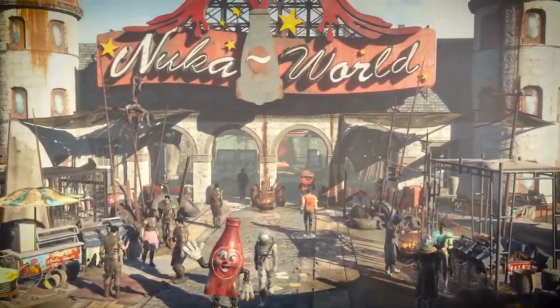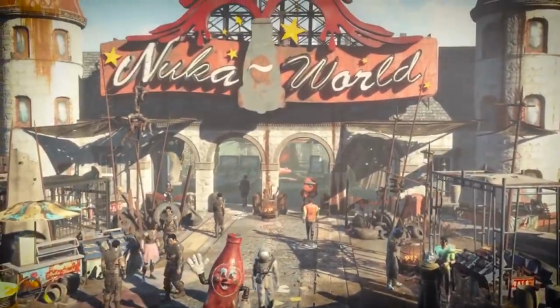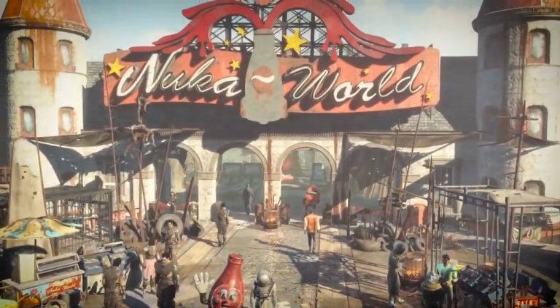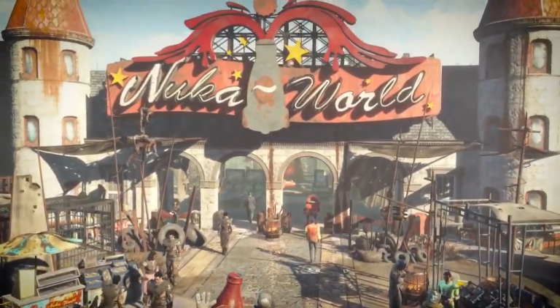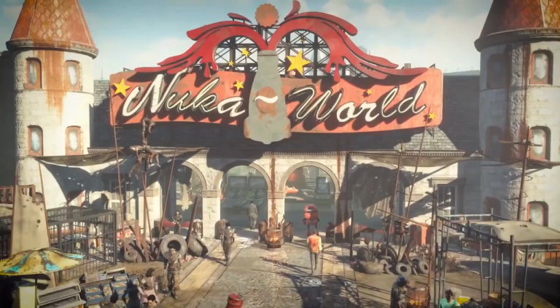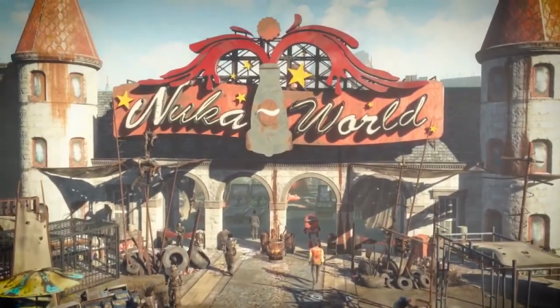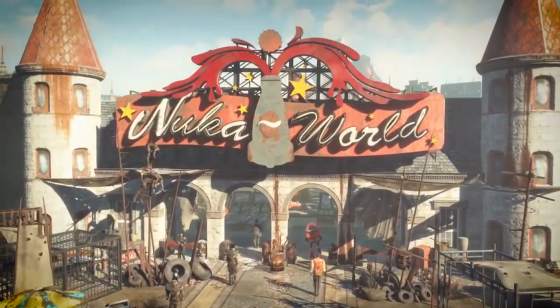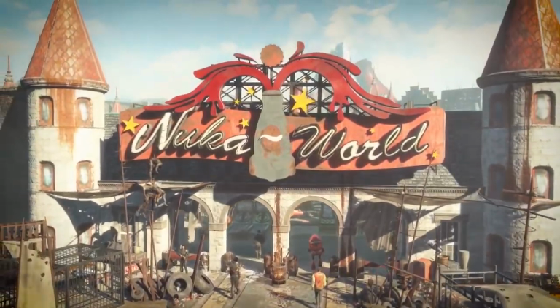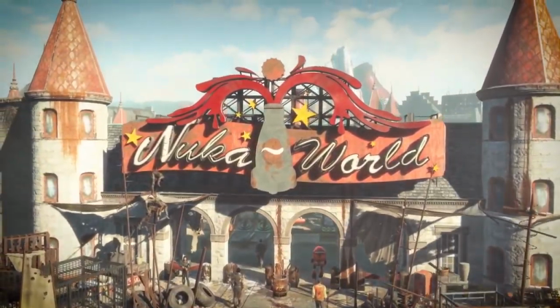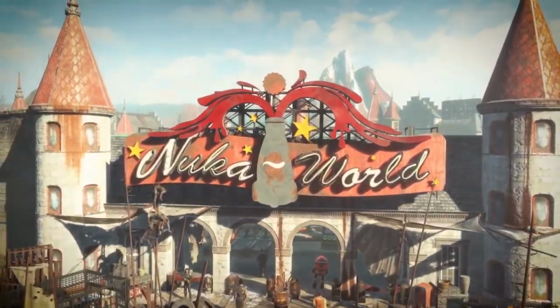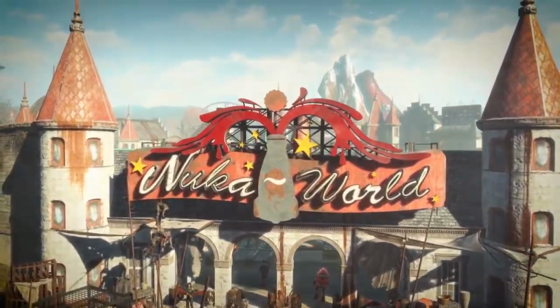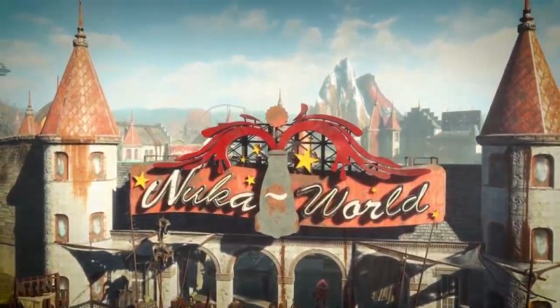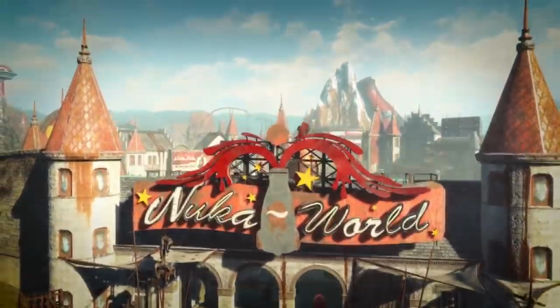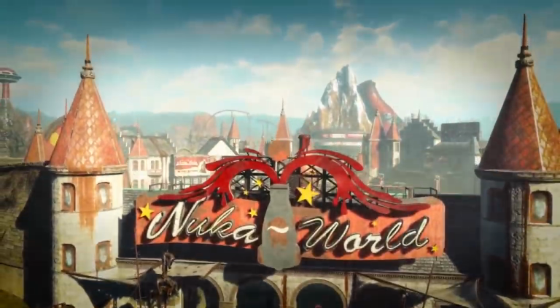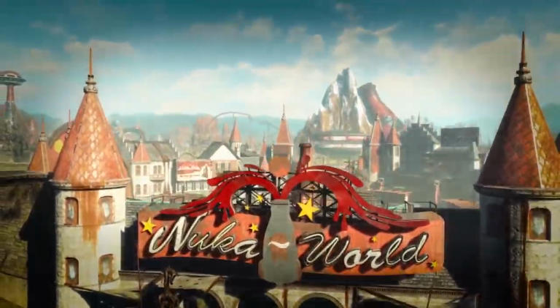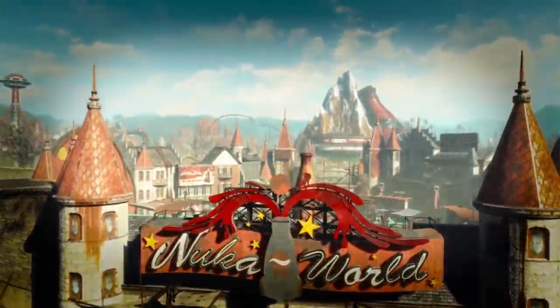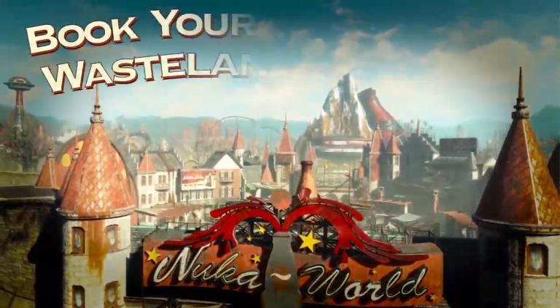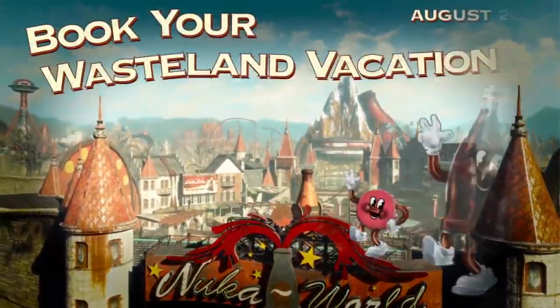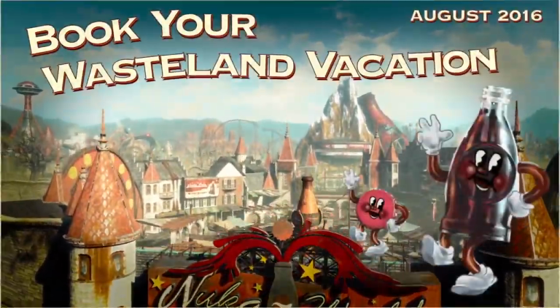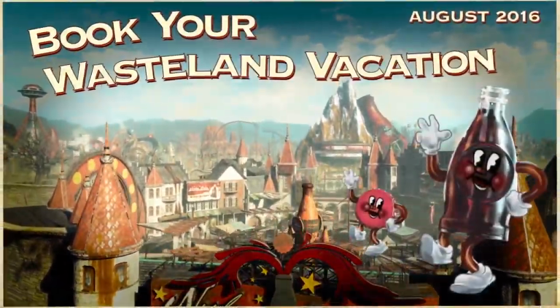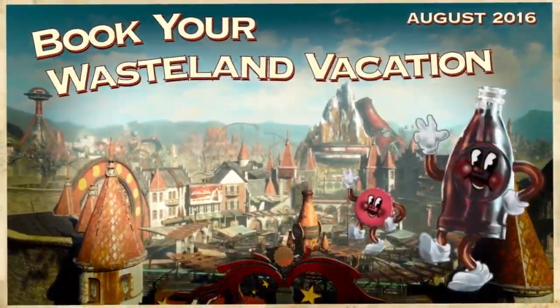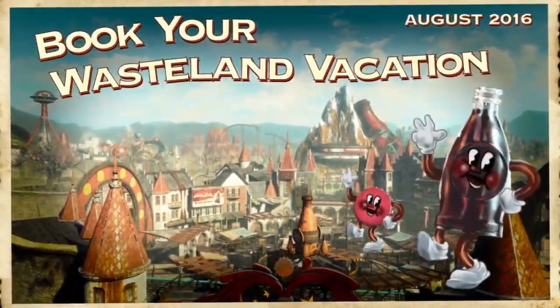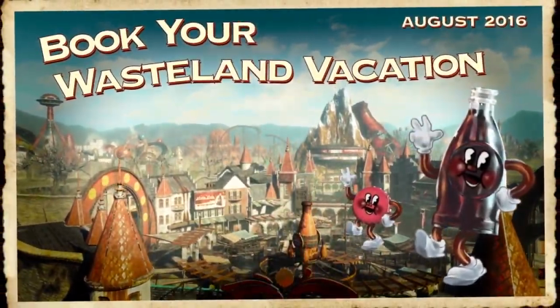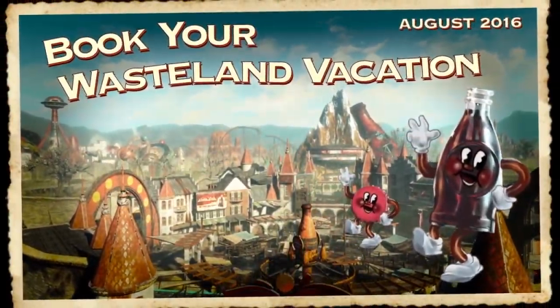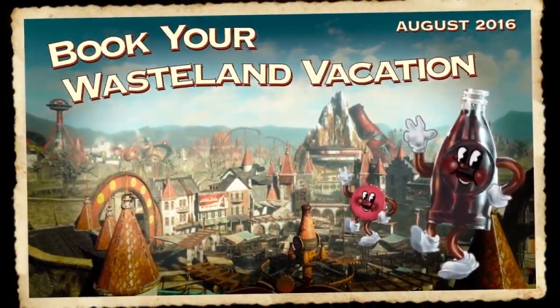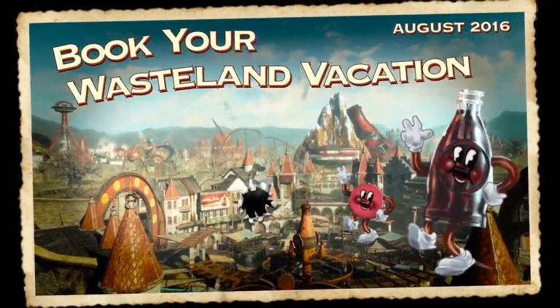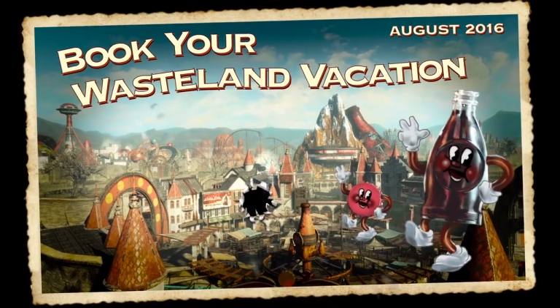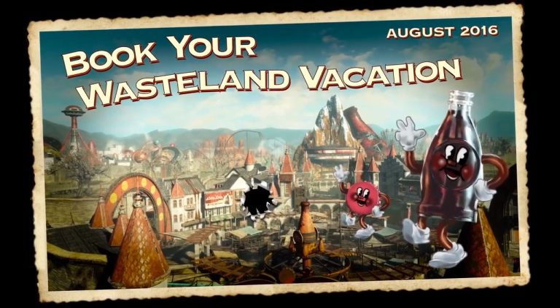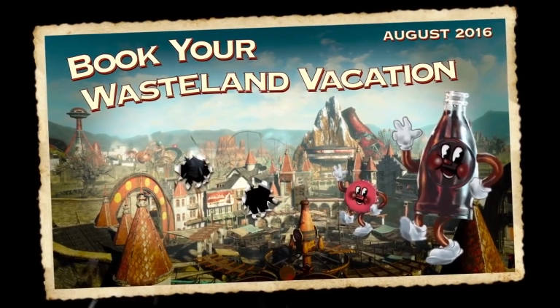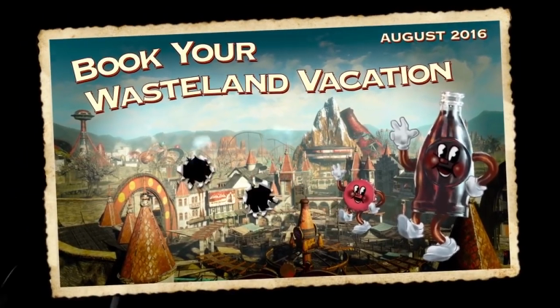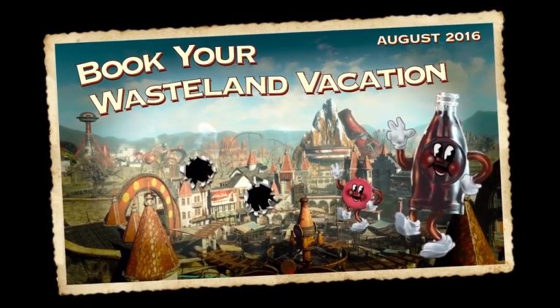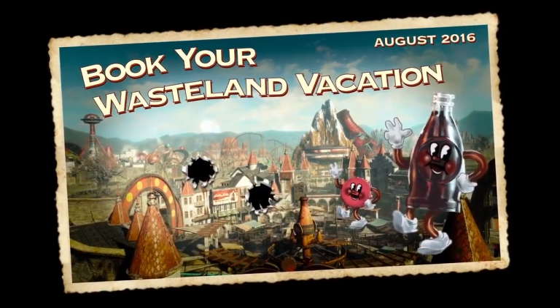I'll keep you up to date on the newest Fallout 4 developments, so if you liked this video, like, share, and subscribe. Thanks for watching.